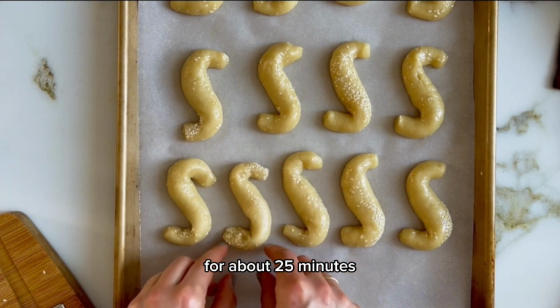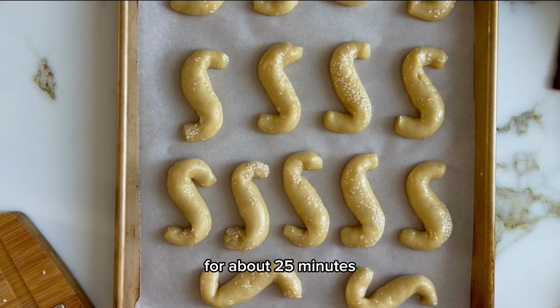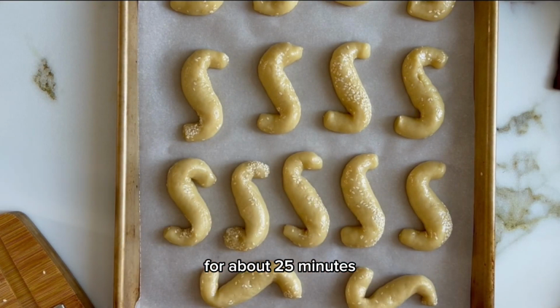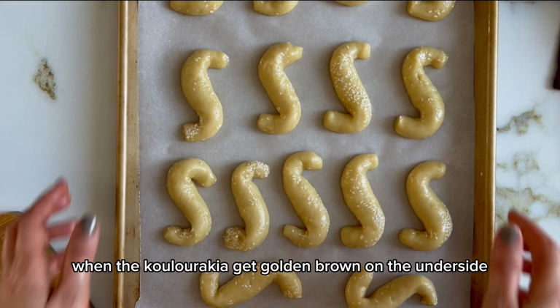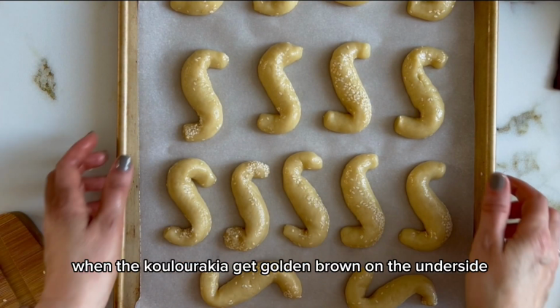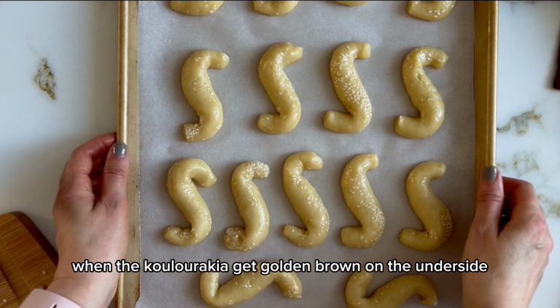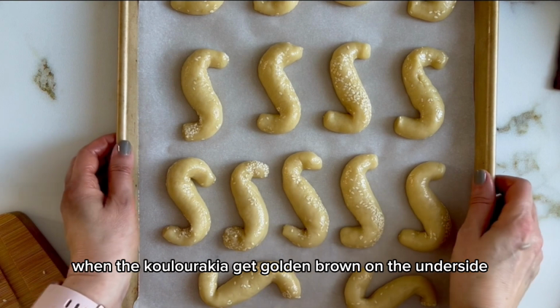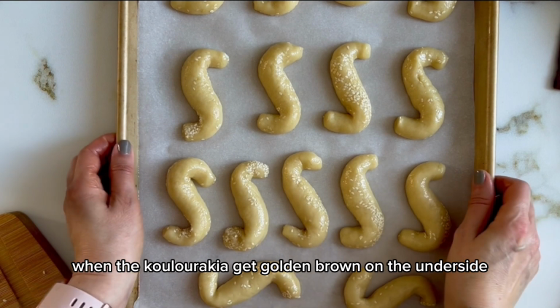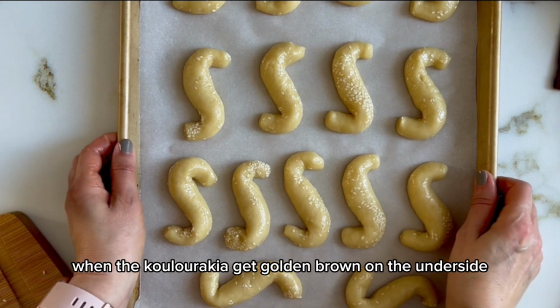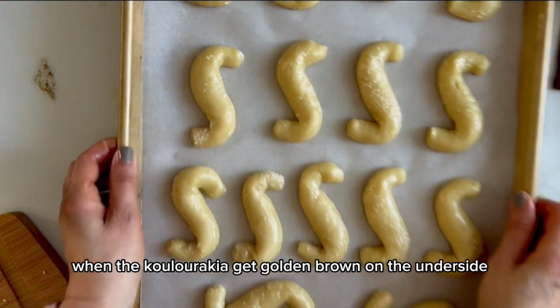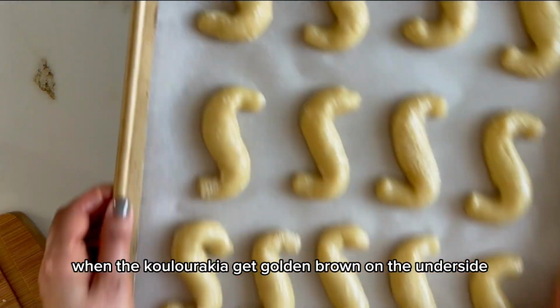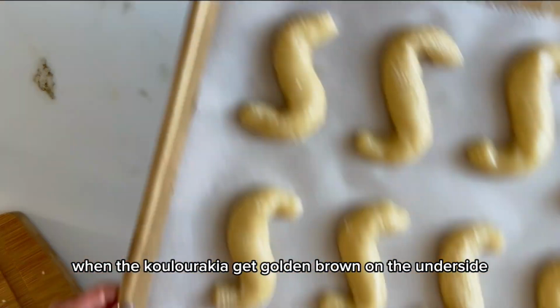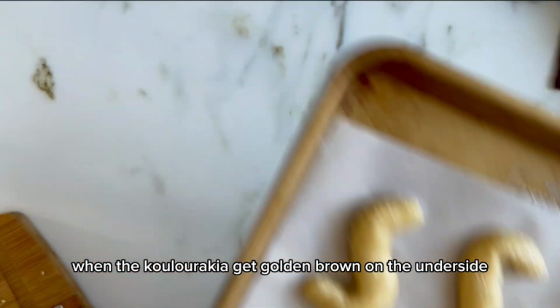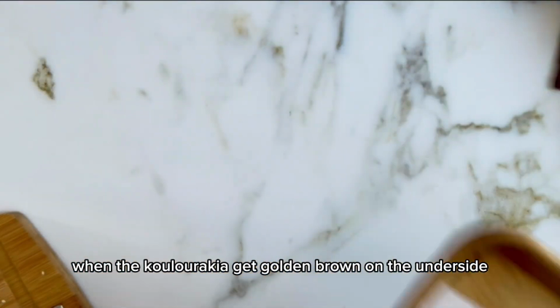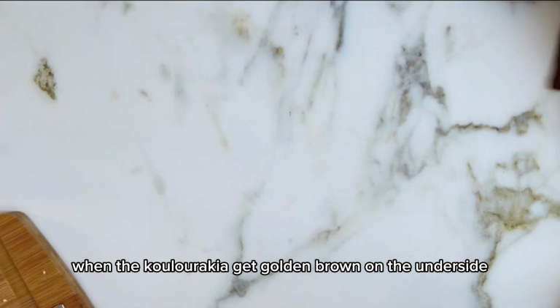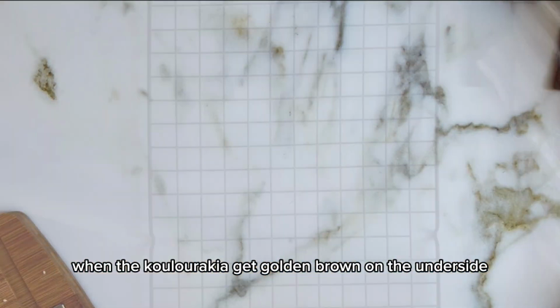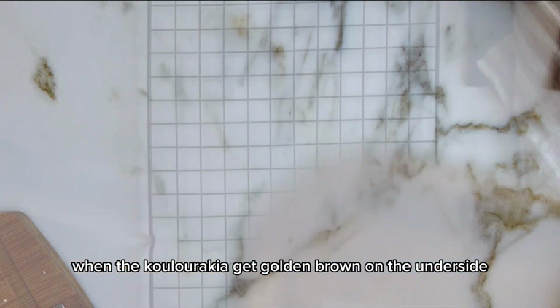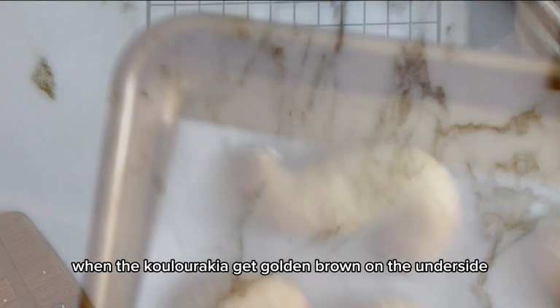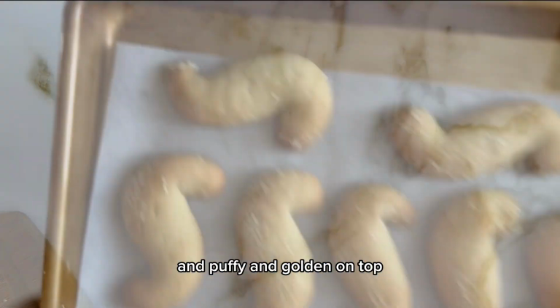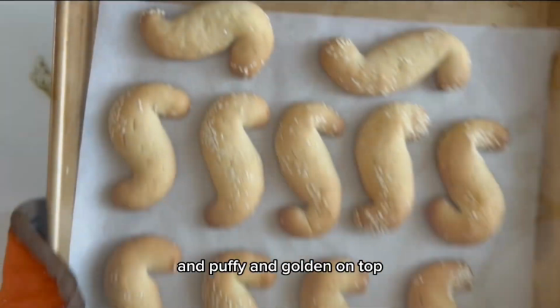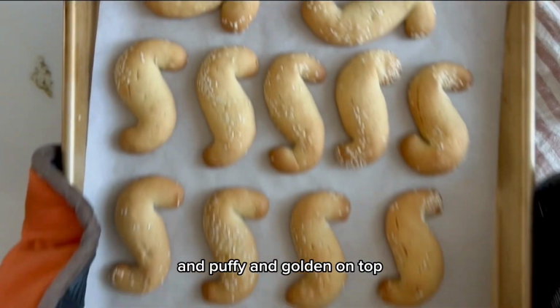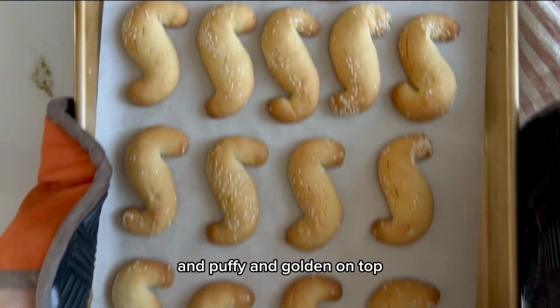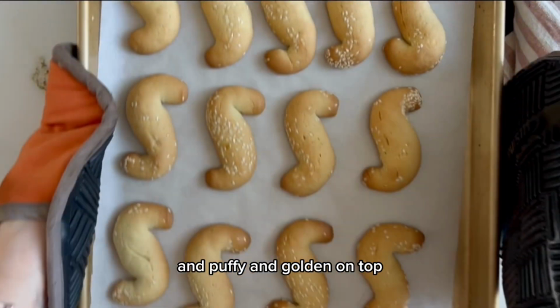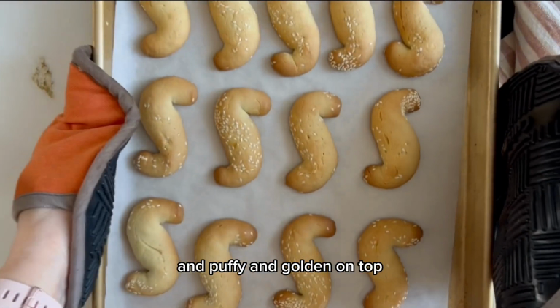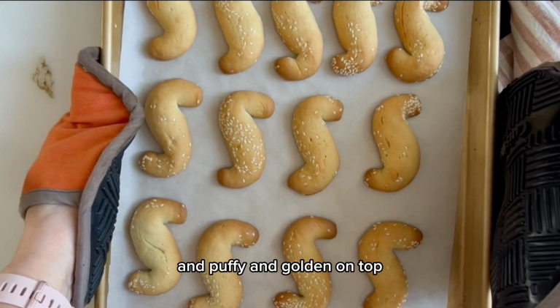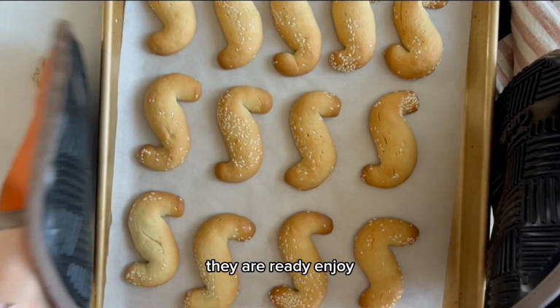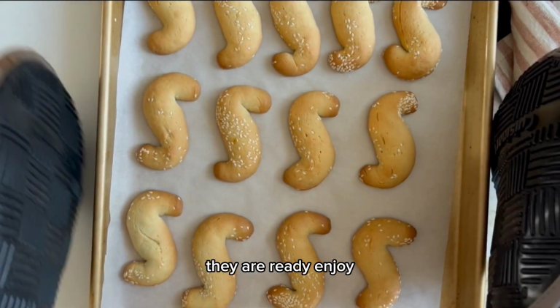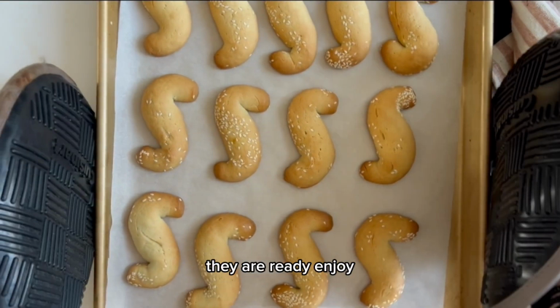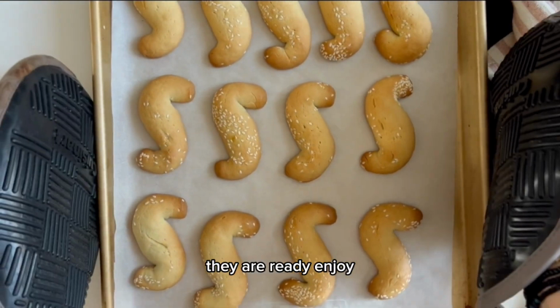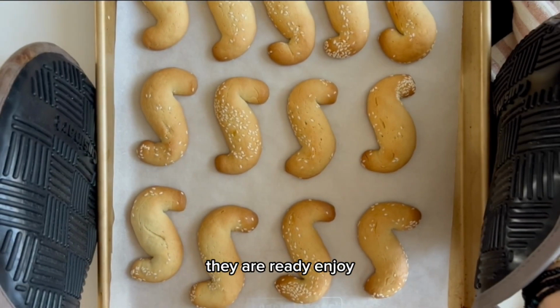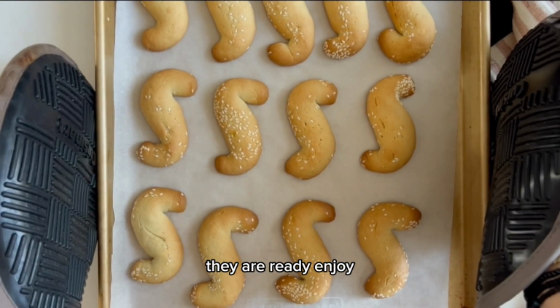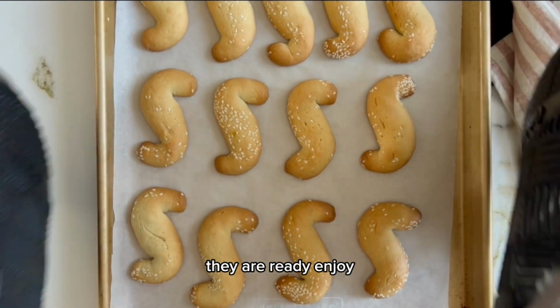When the koulourakia are golden brown on the underside and puffy and golden on top, they are ready. Enjoy!